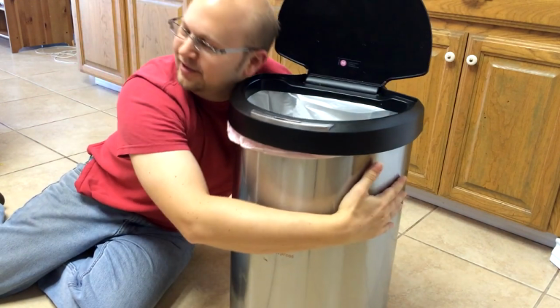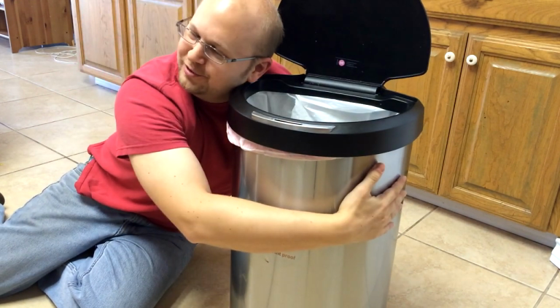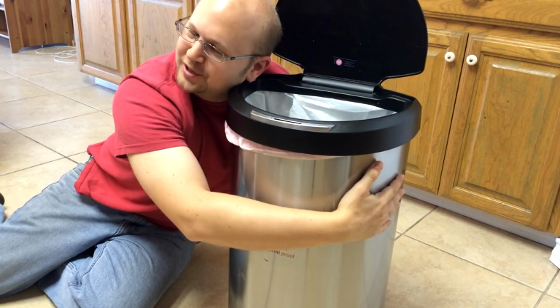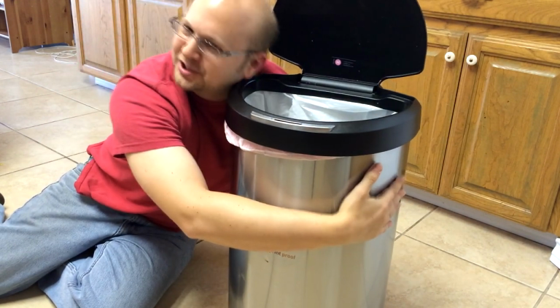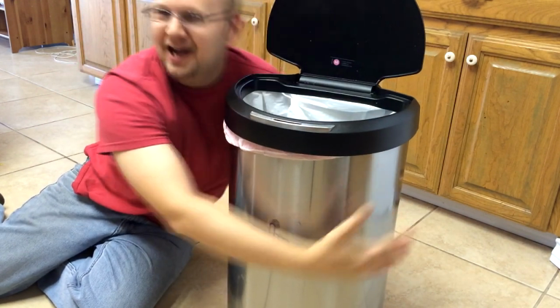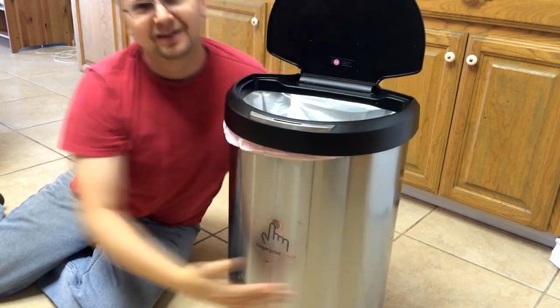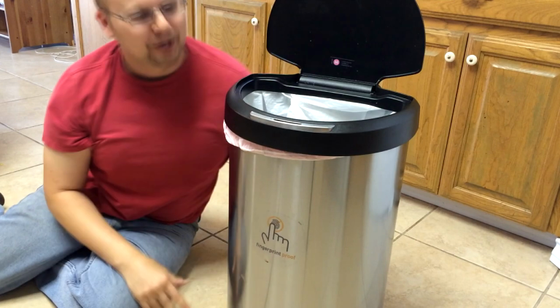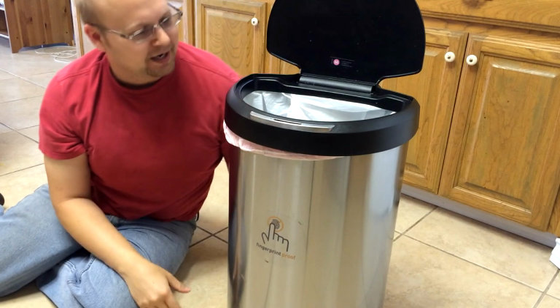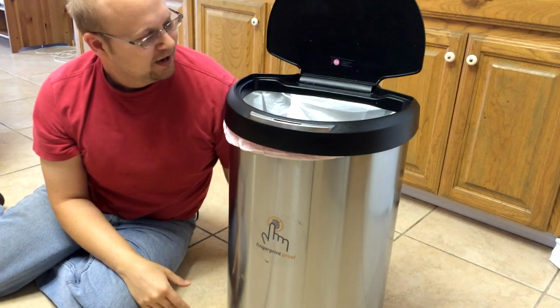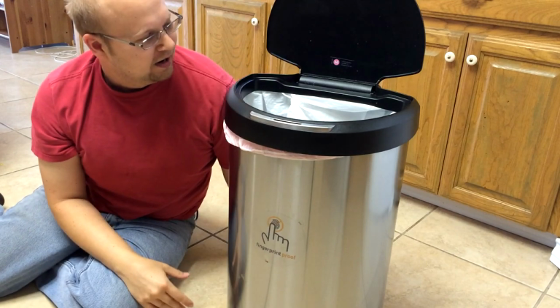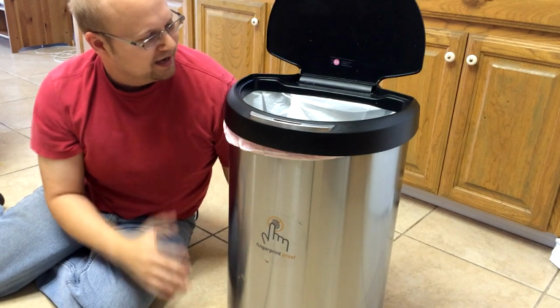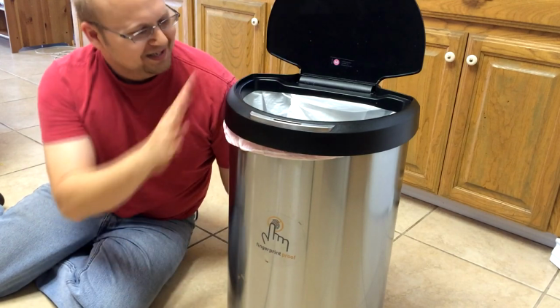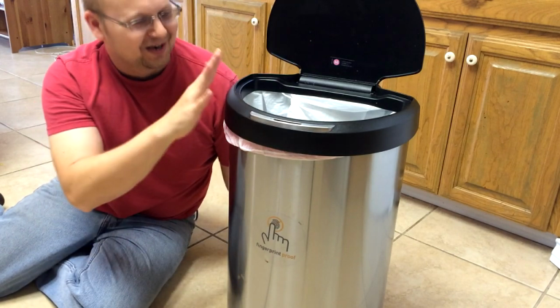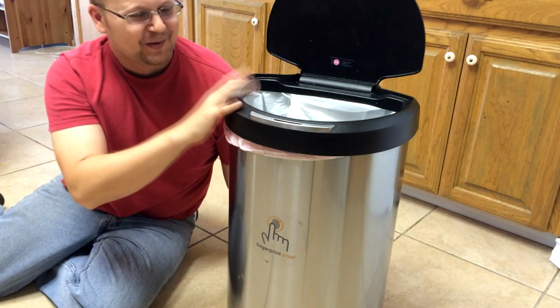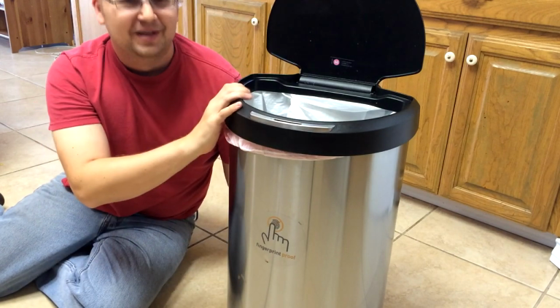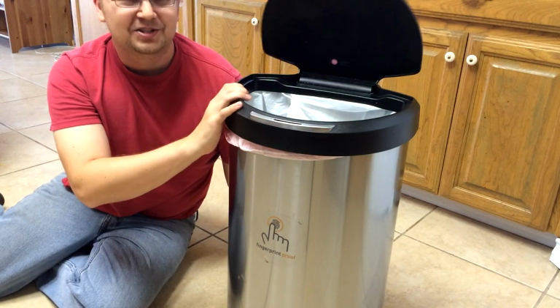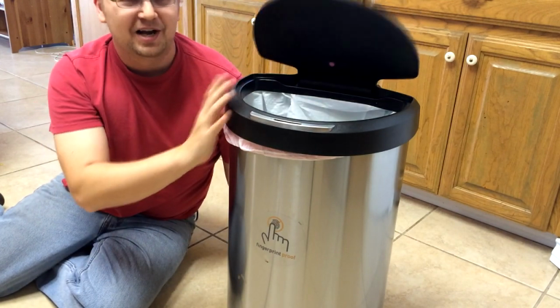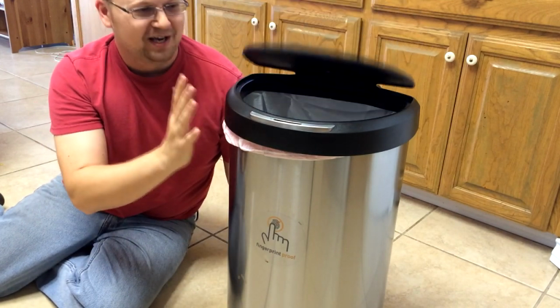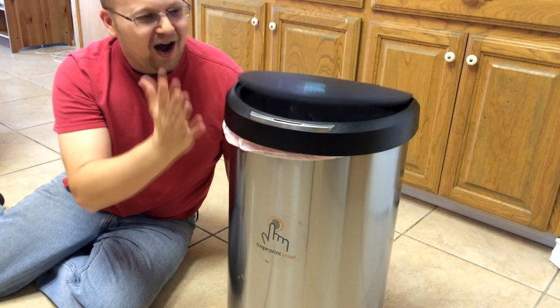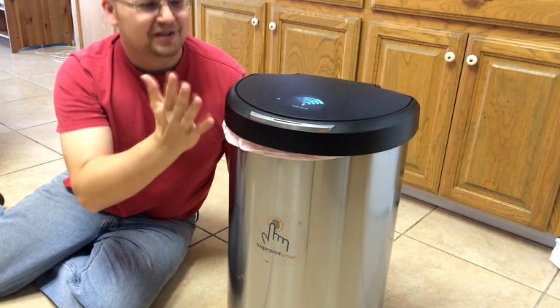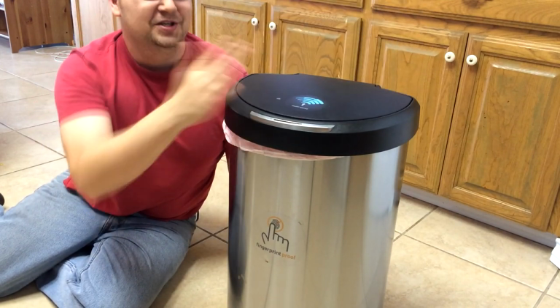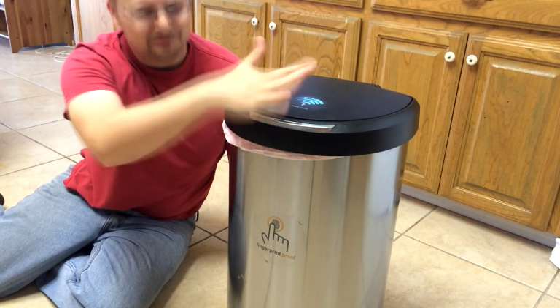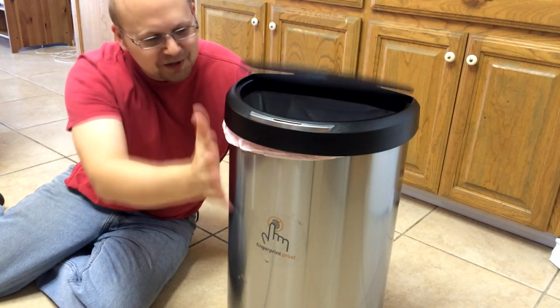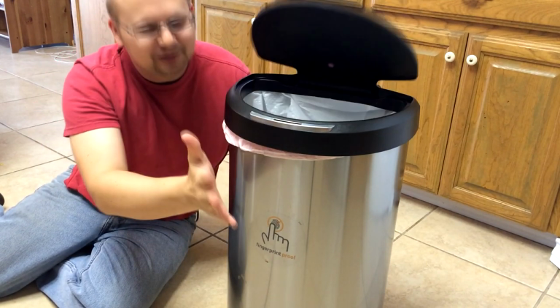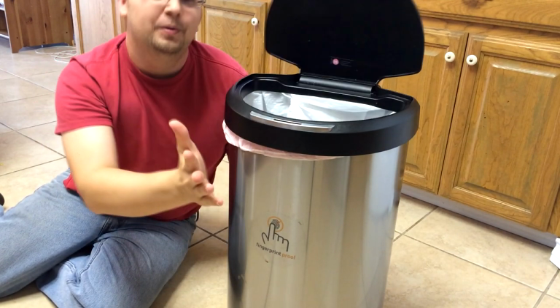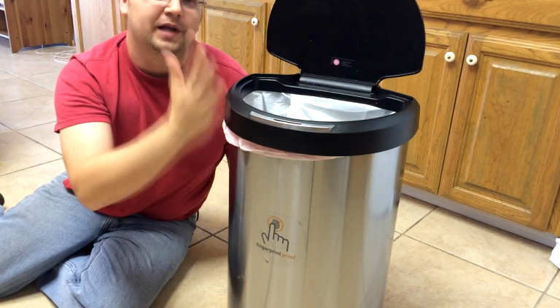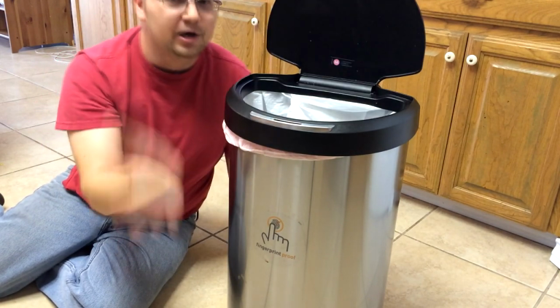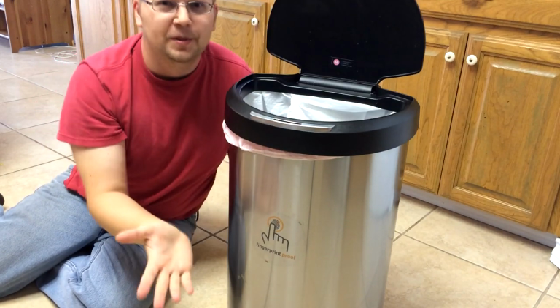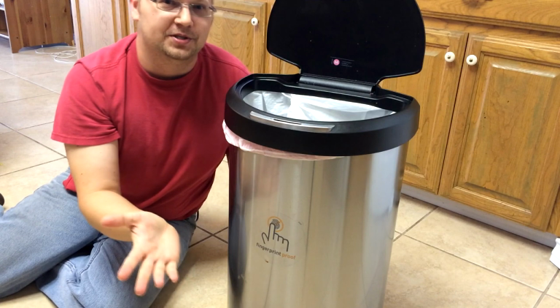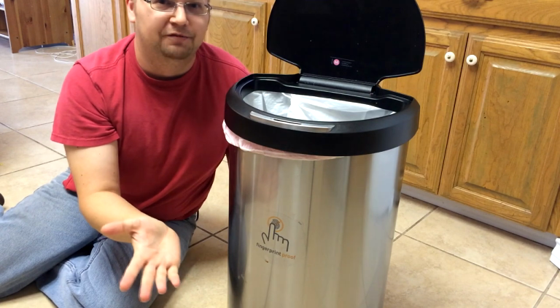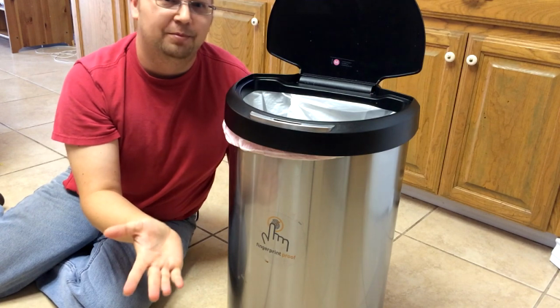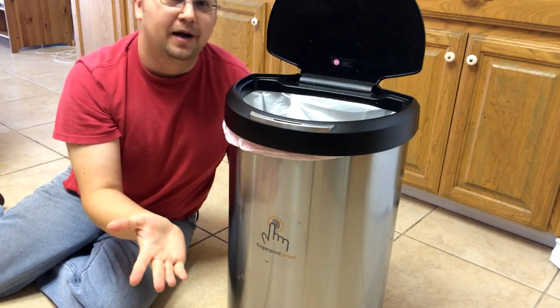Love you trash can! This trash can, obviously, you put your hand near it, it opens itself up, right?